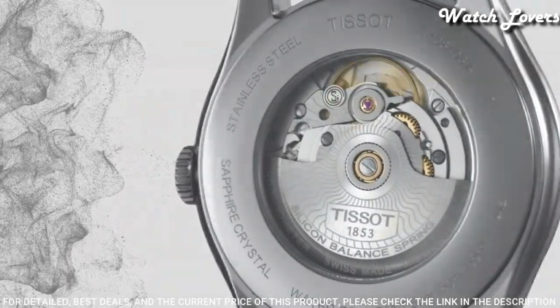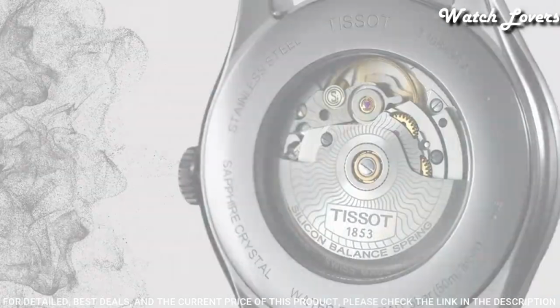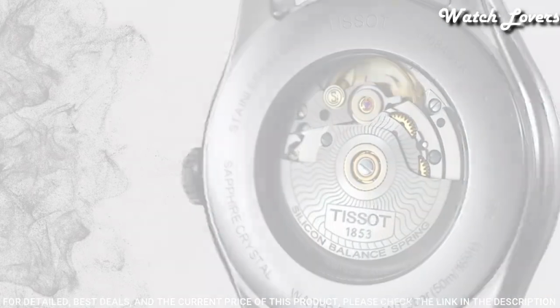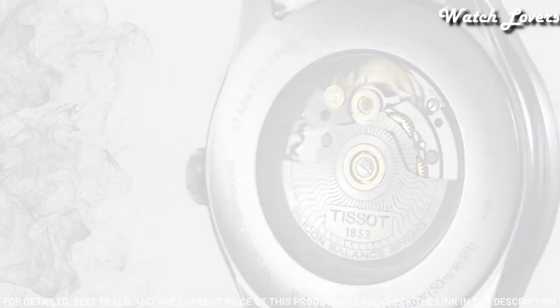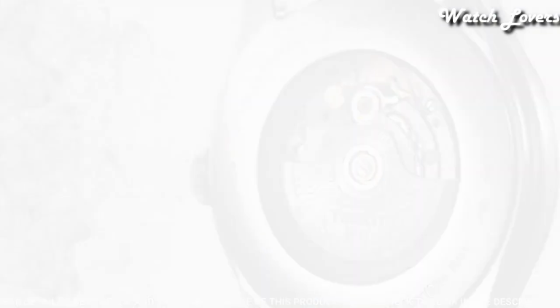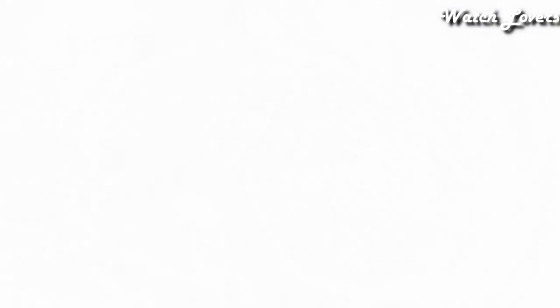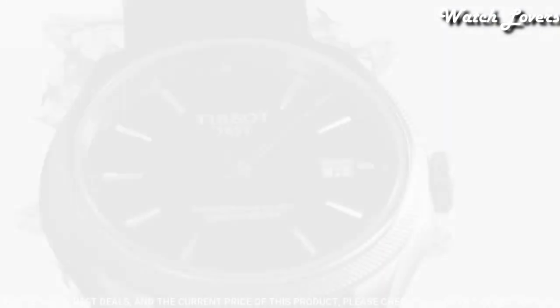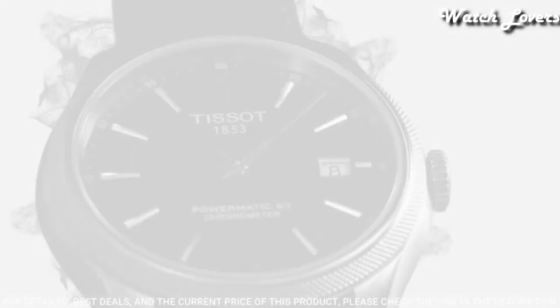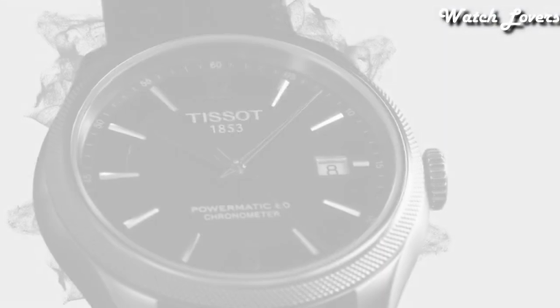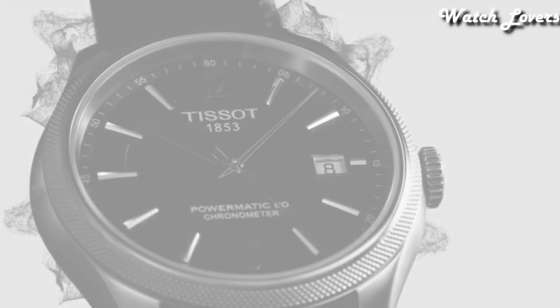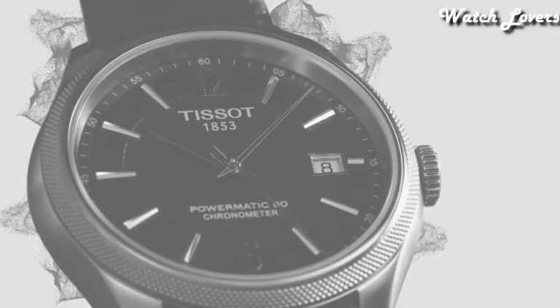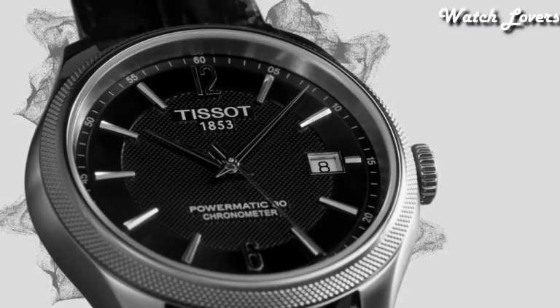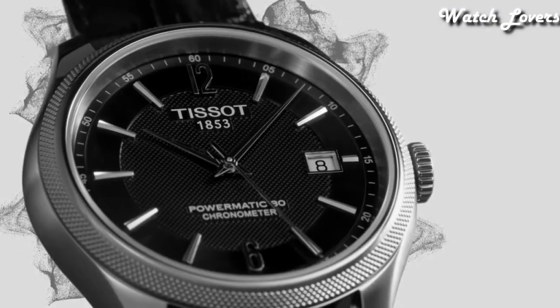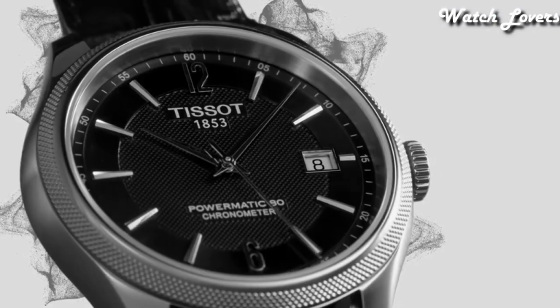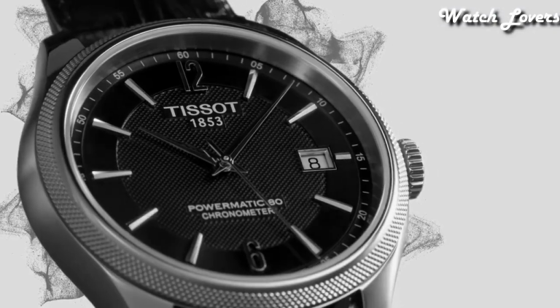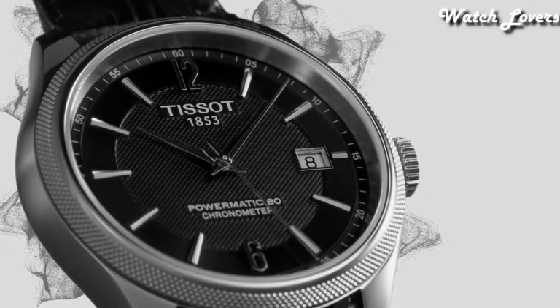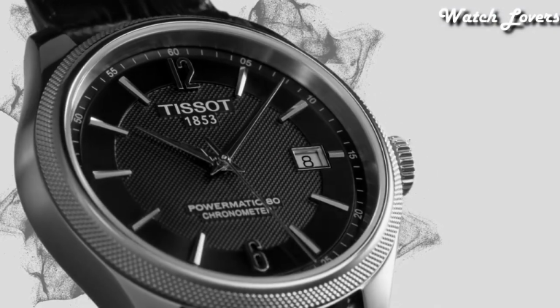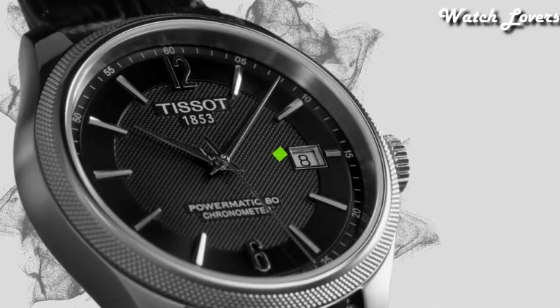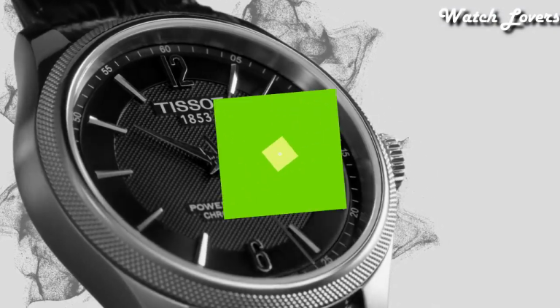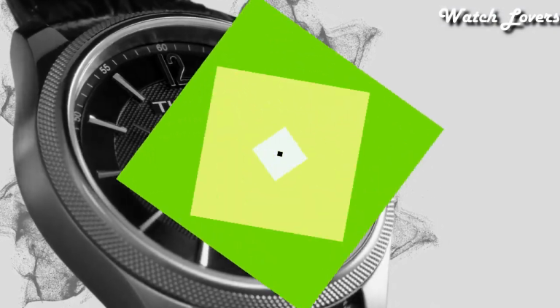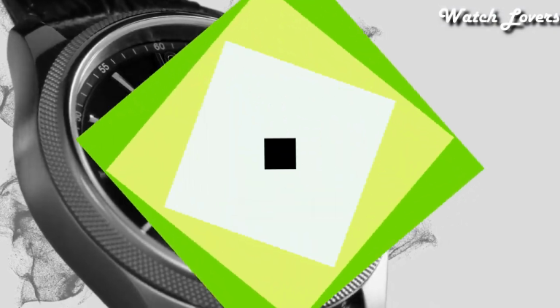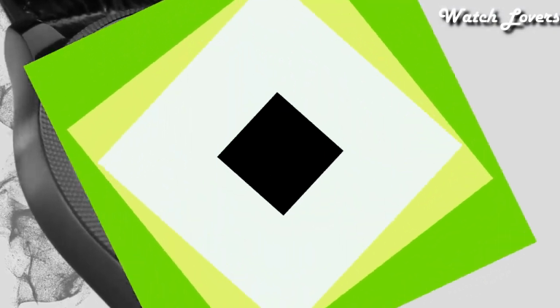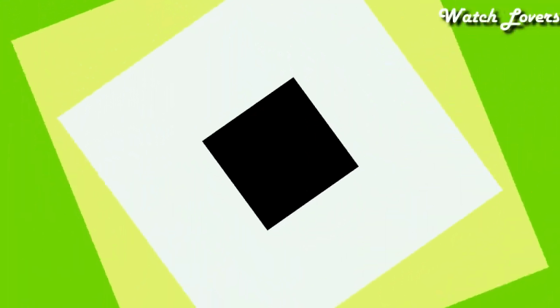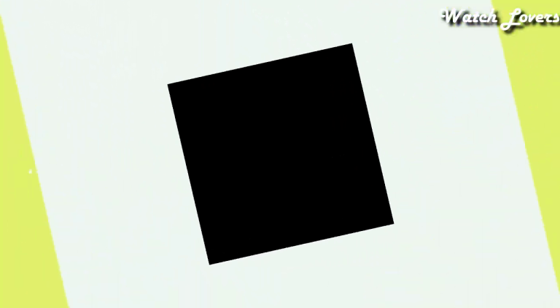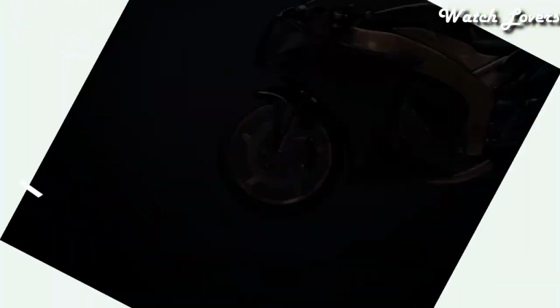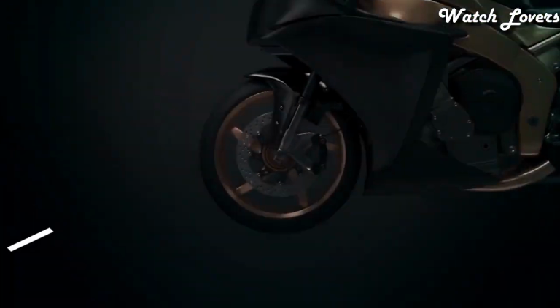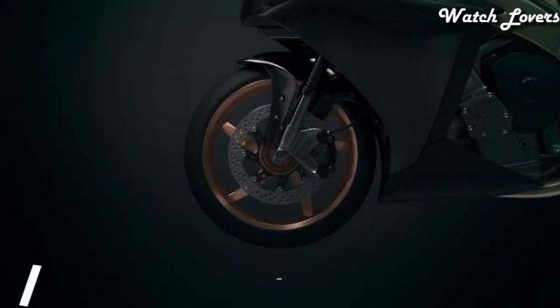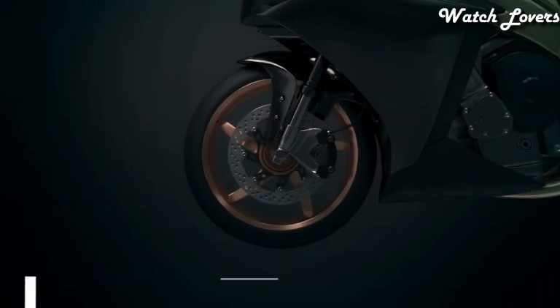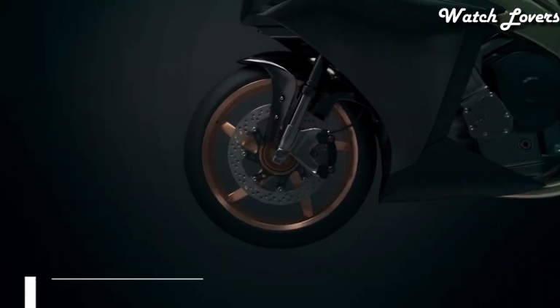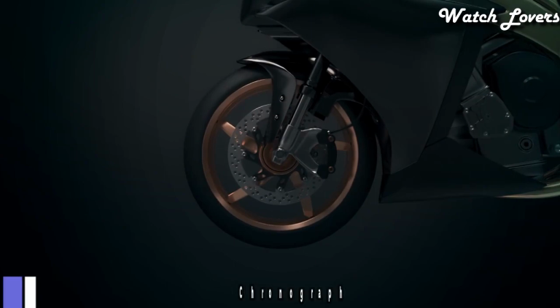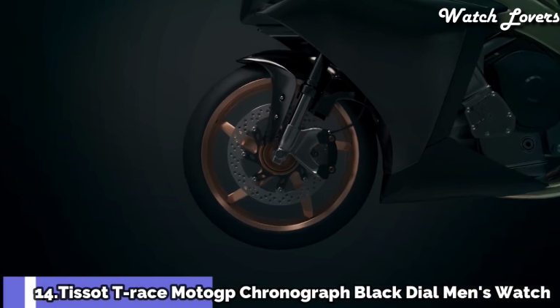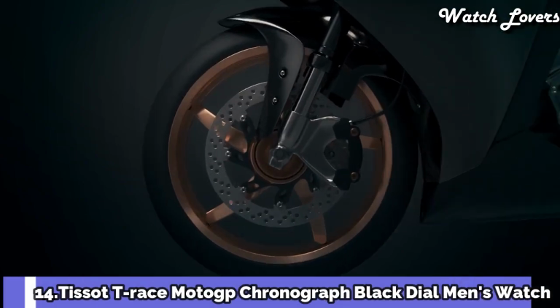Functions: Date, Hour, Minute, Second. Swiss Made. Number 14.